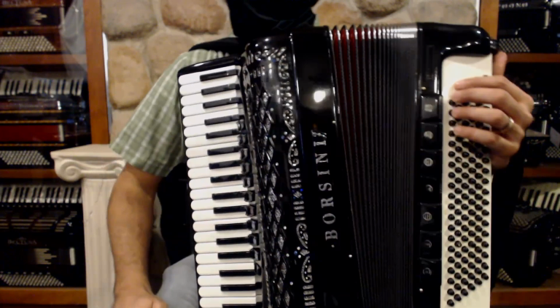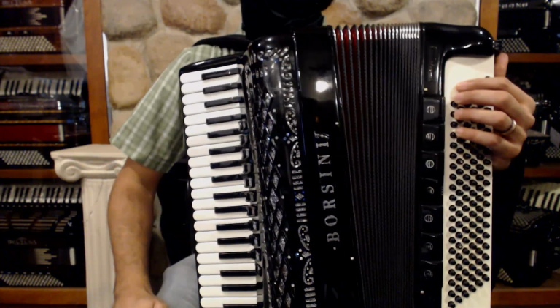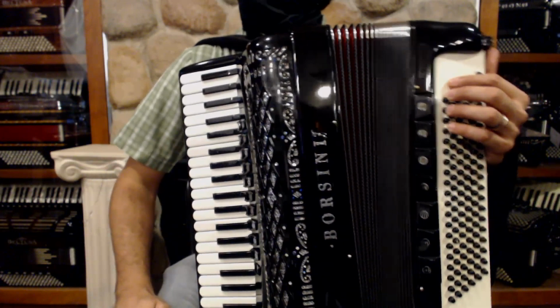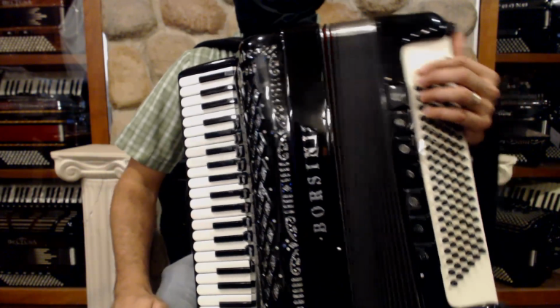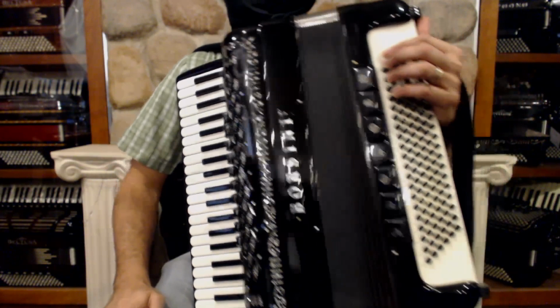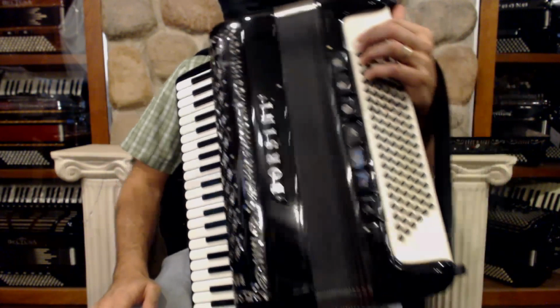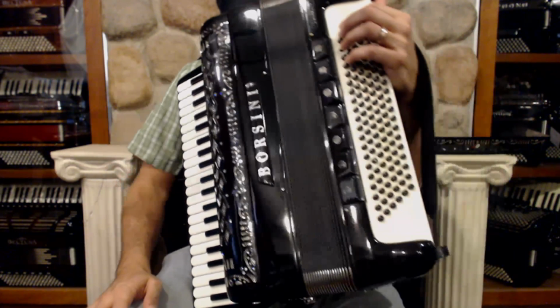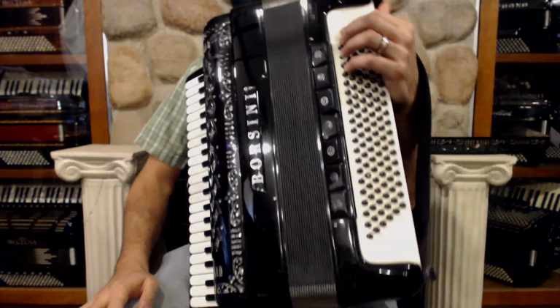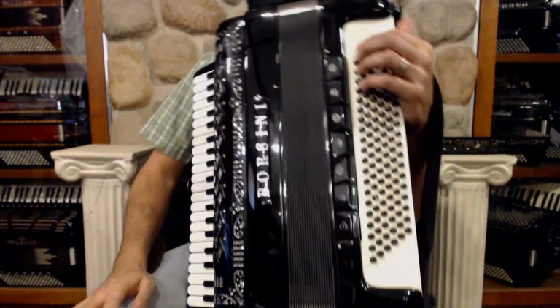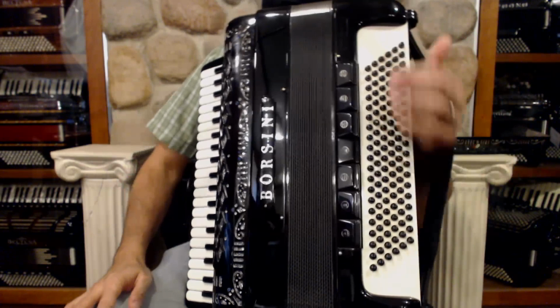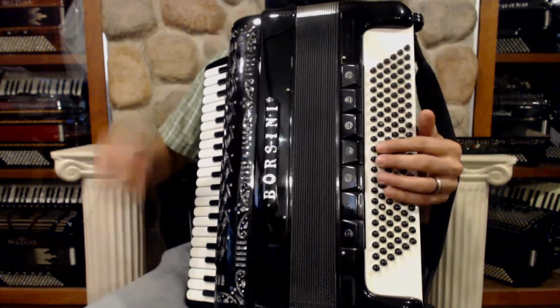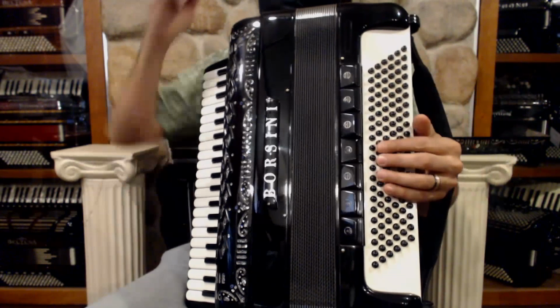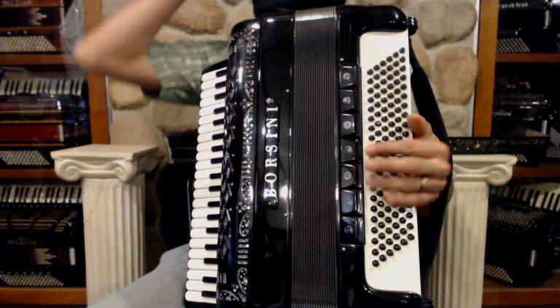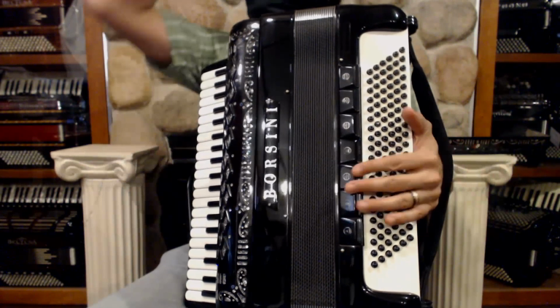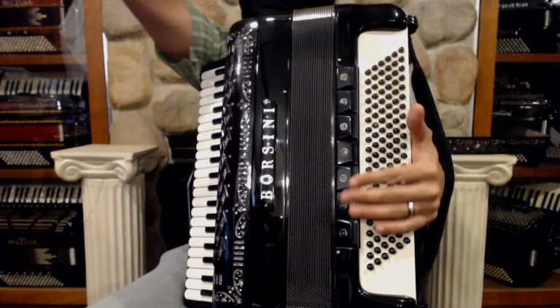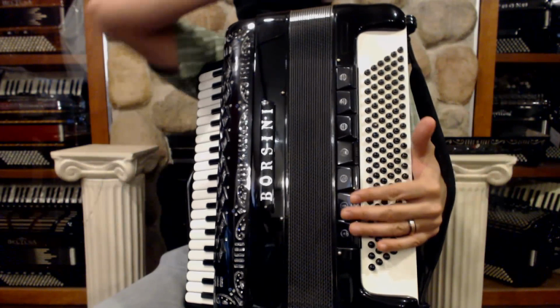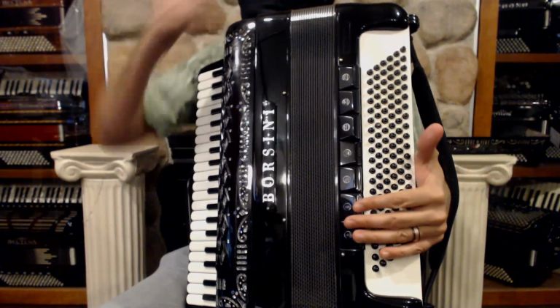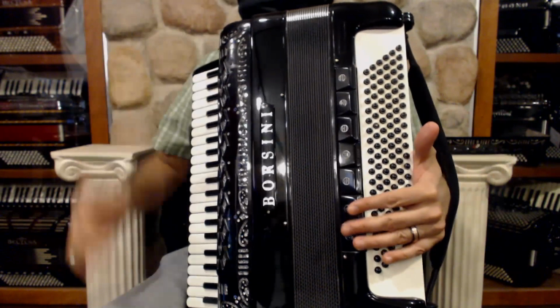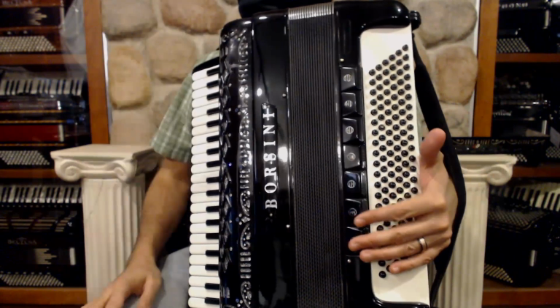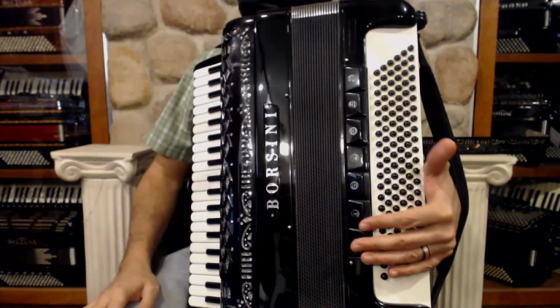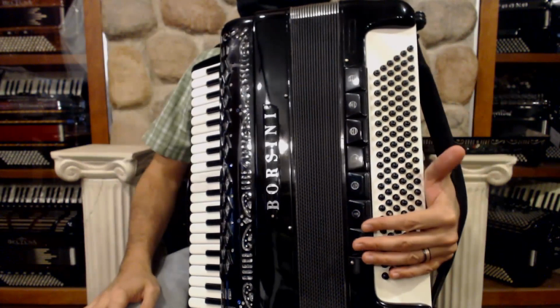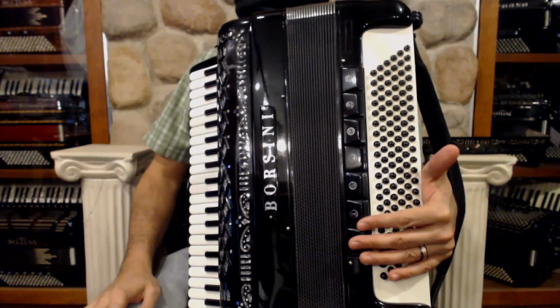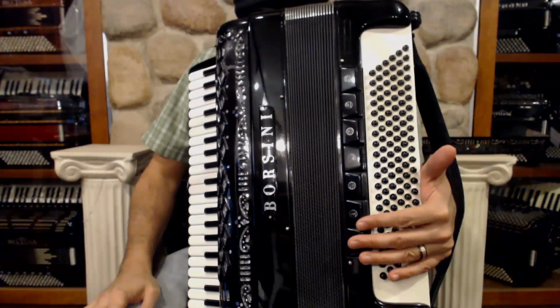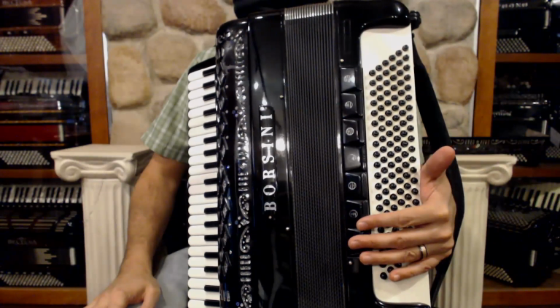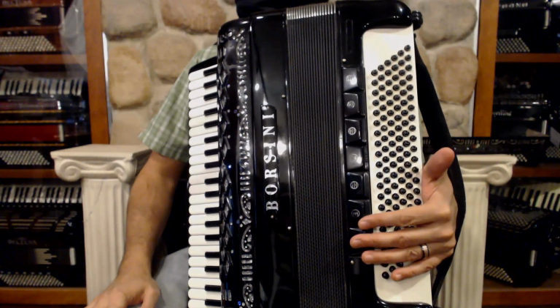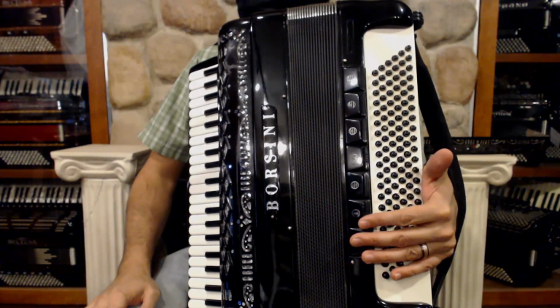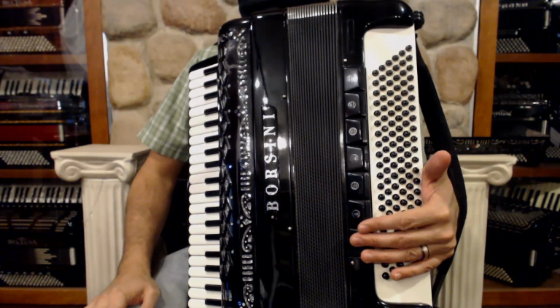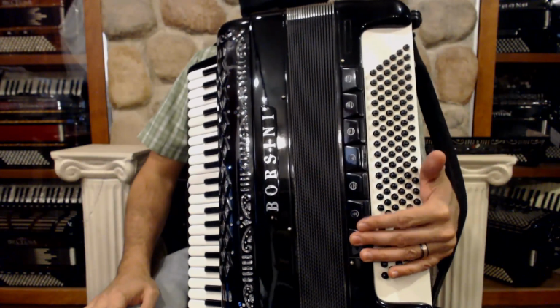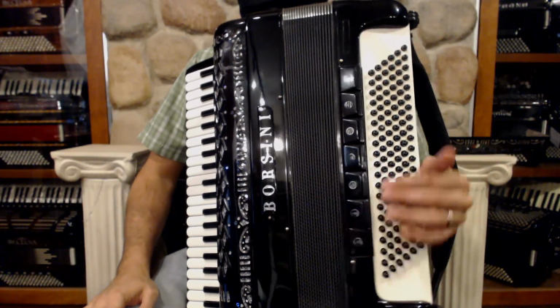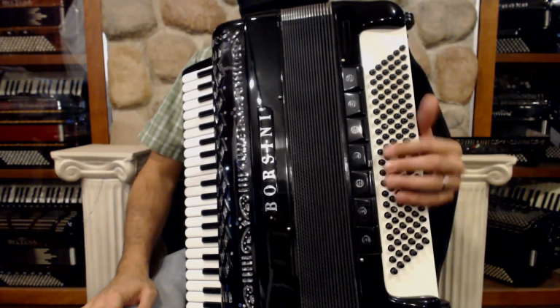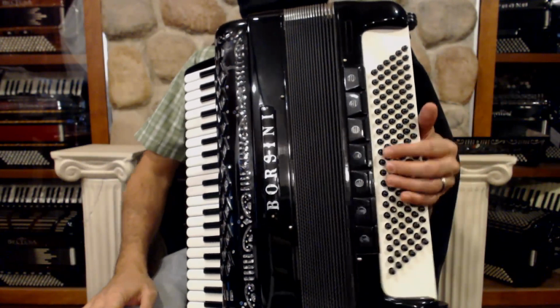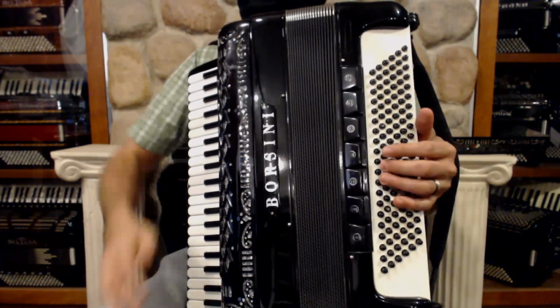Over here on the left-hand, we have a full 120 basses with seven registers.